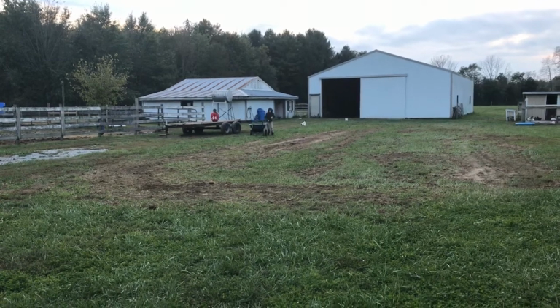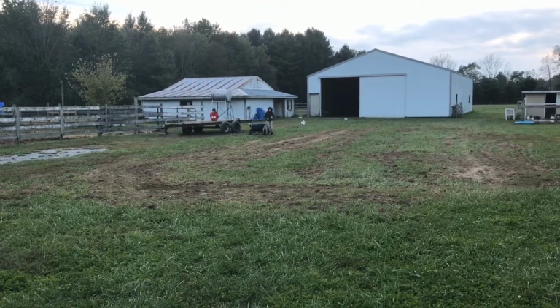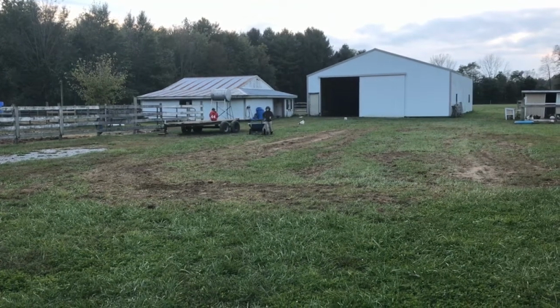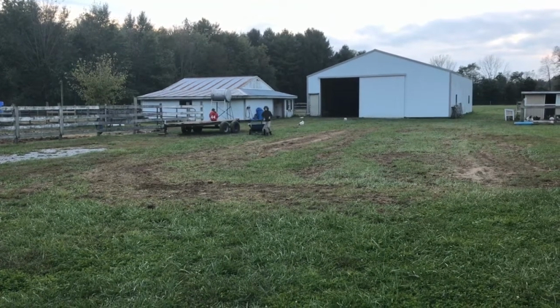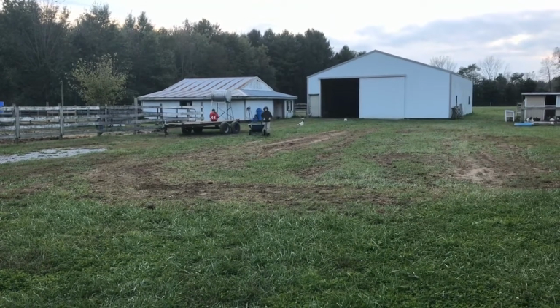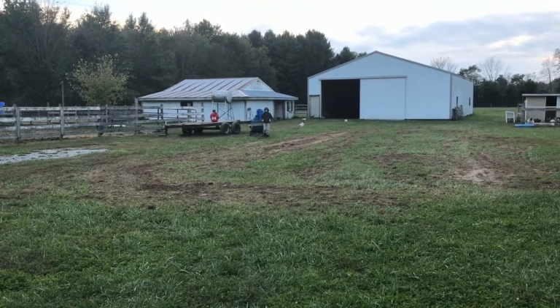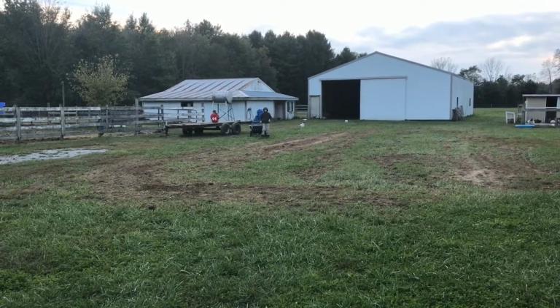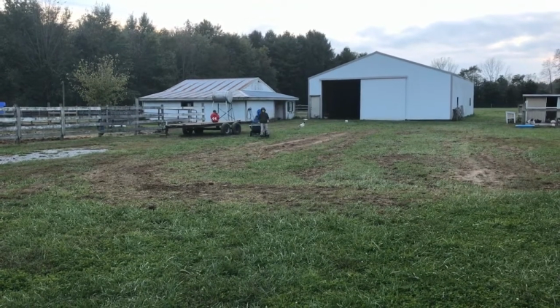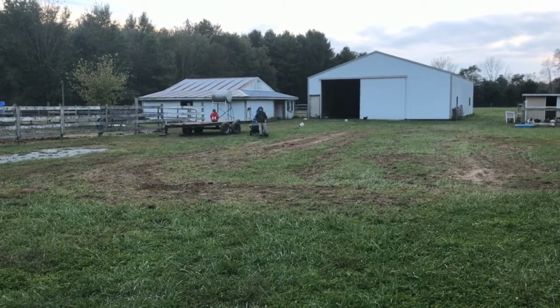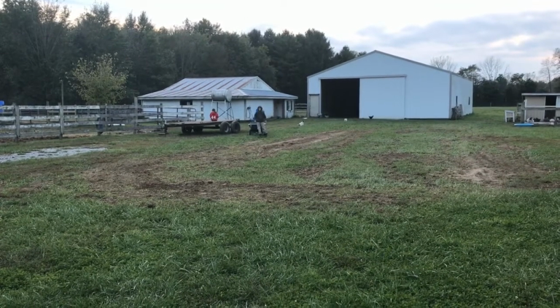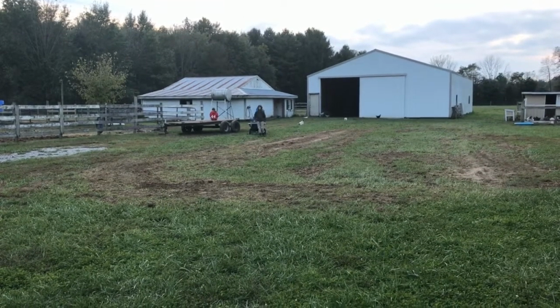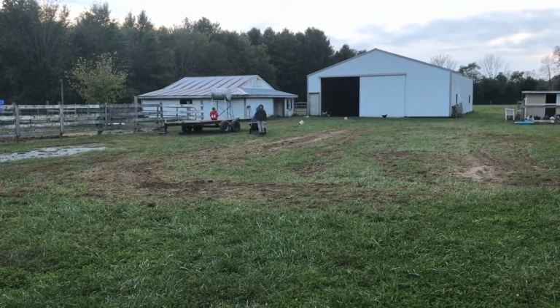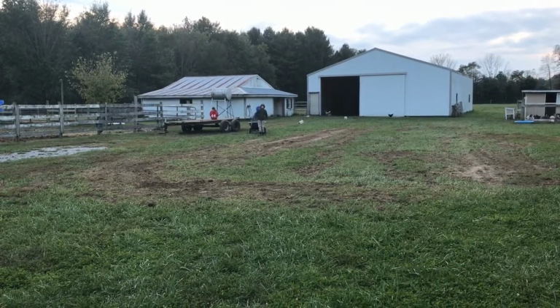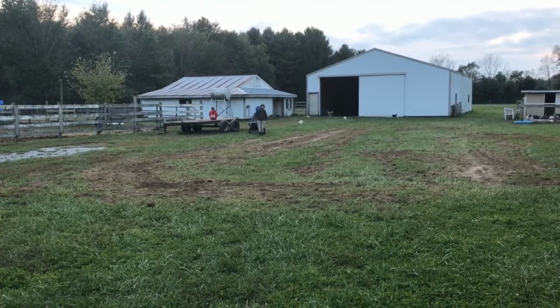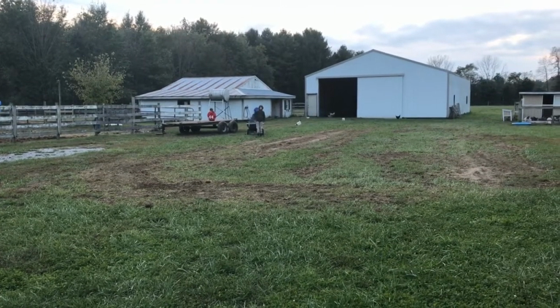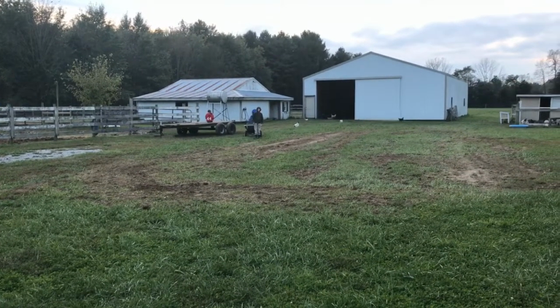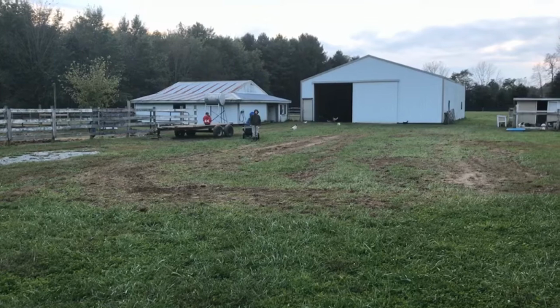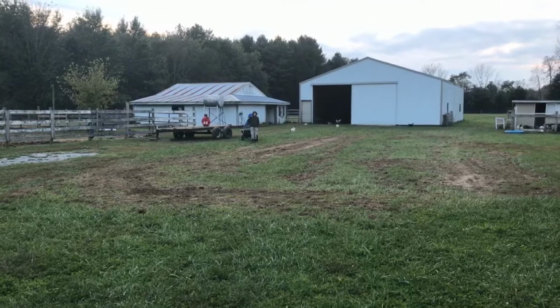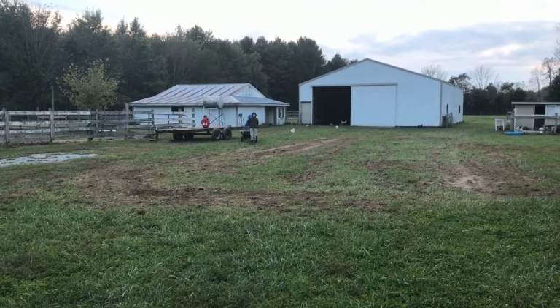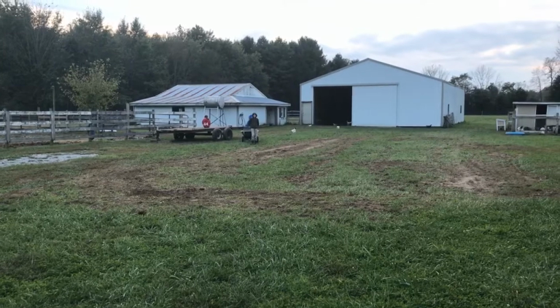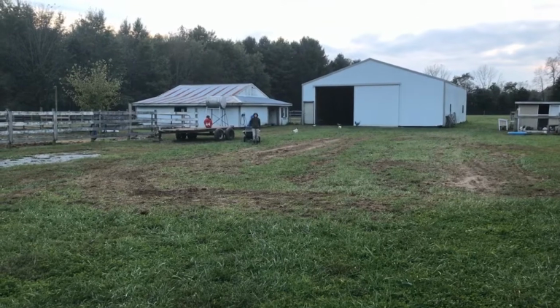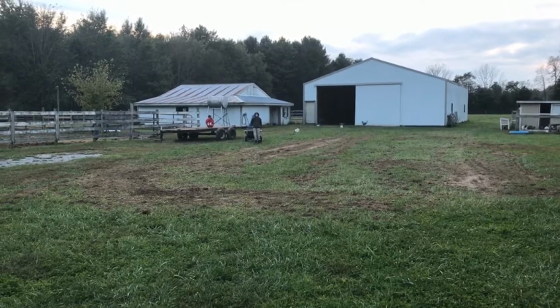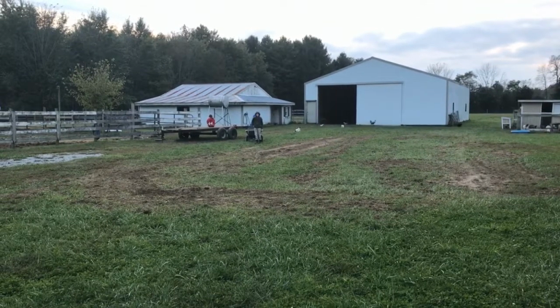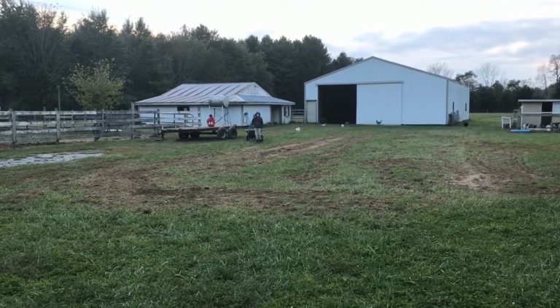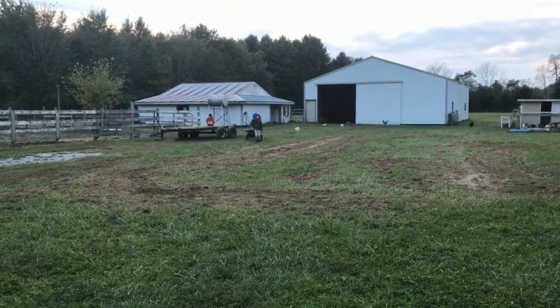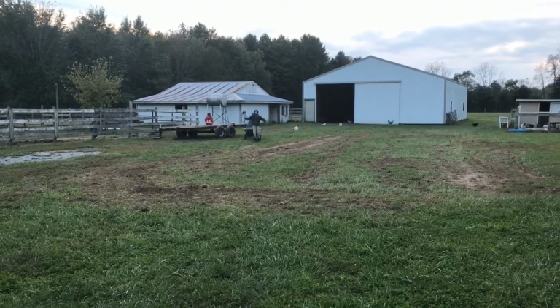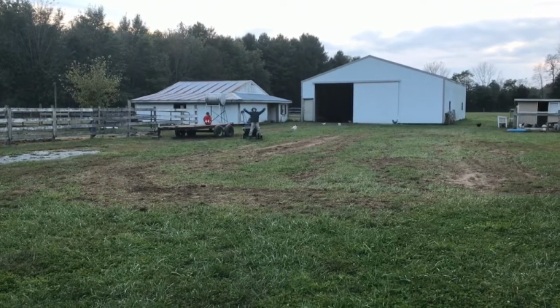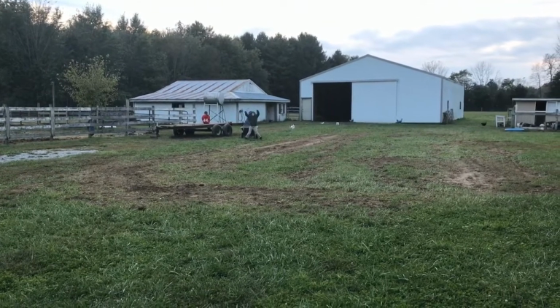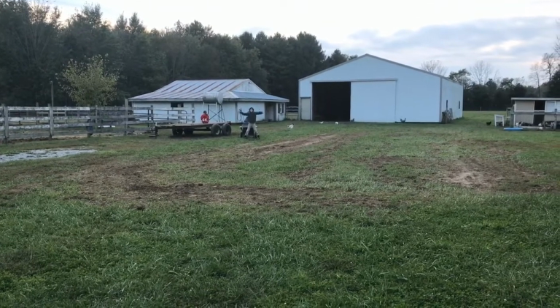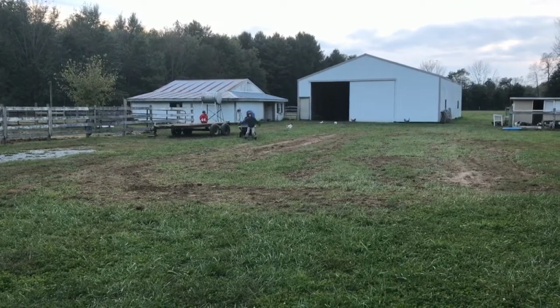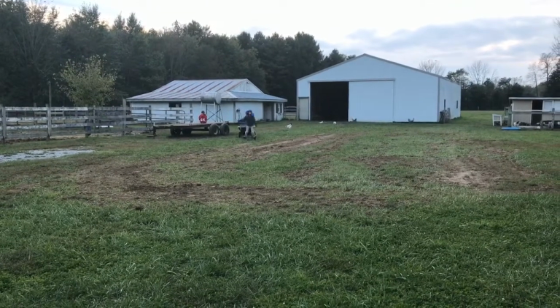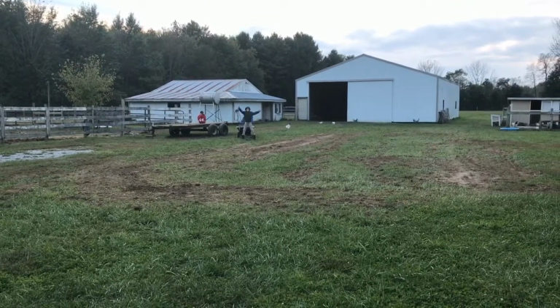Good evening, folks. Welcome back to Haywire Homestead. The kids are finishing up the barn chores for this evening, and it's going to be a cold night.